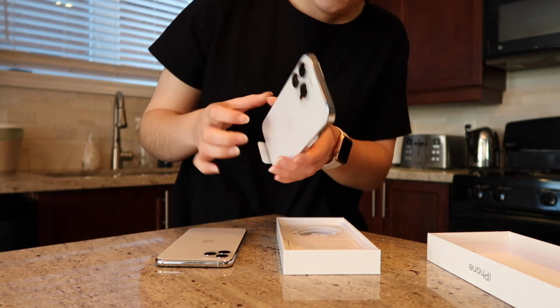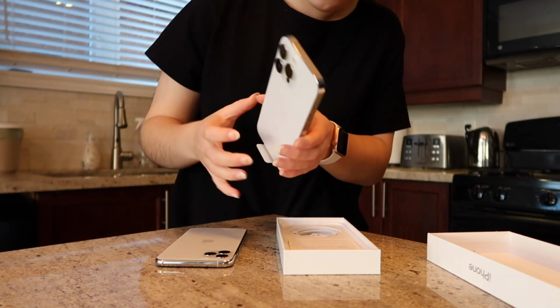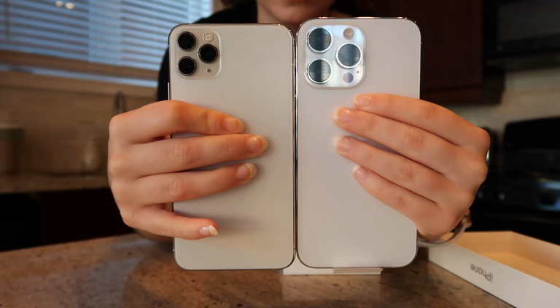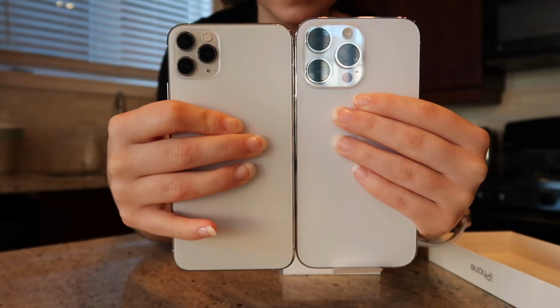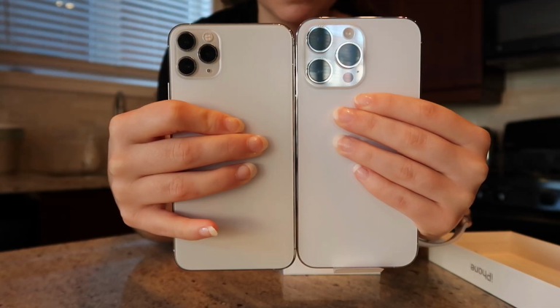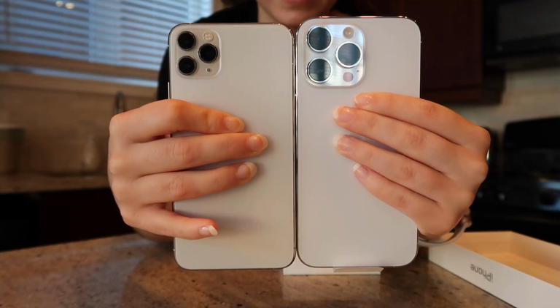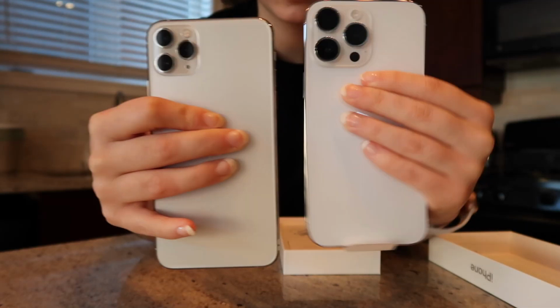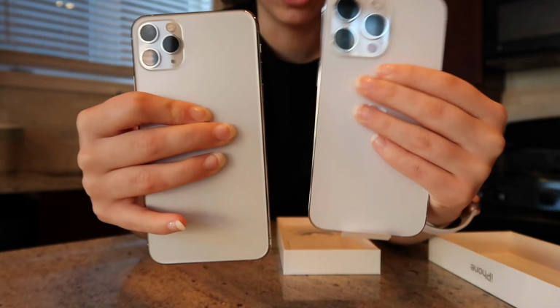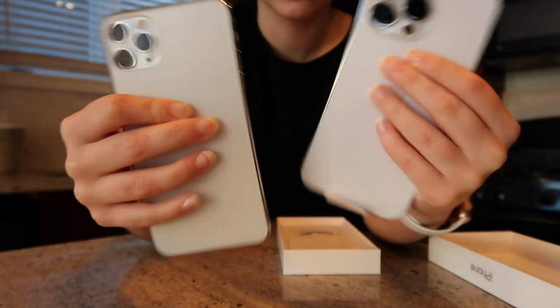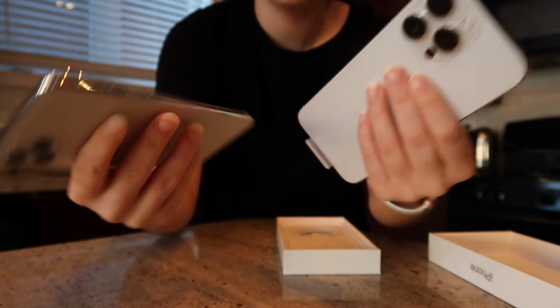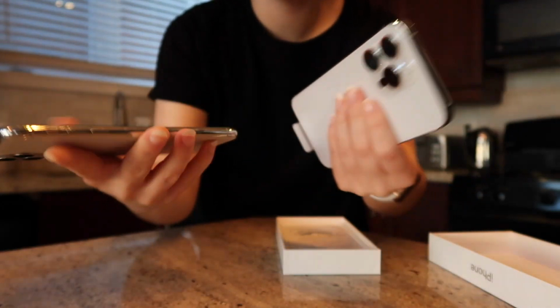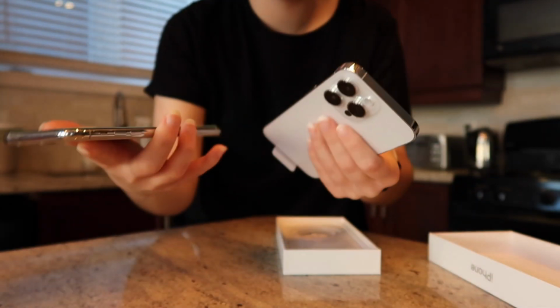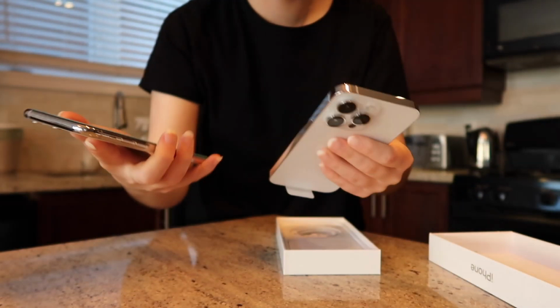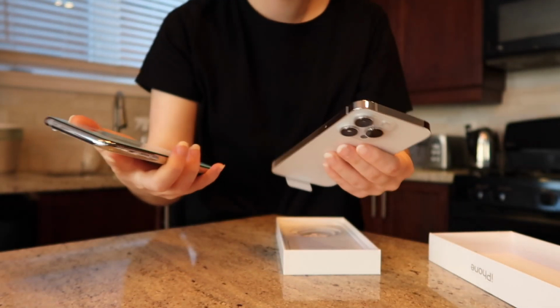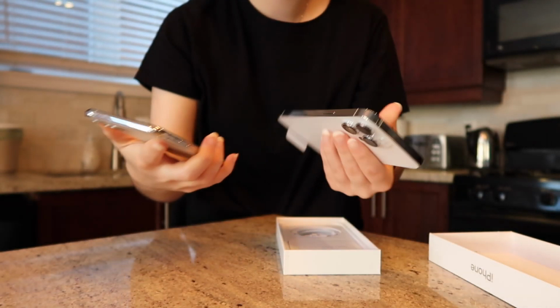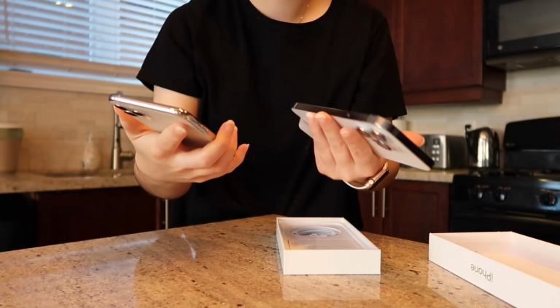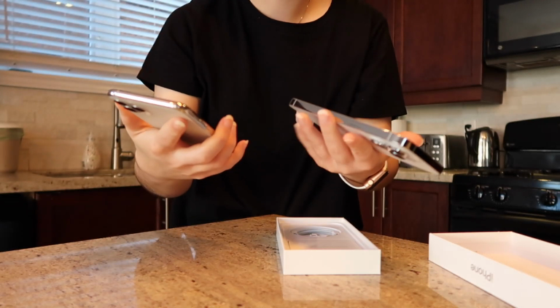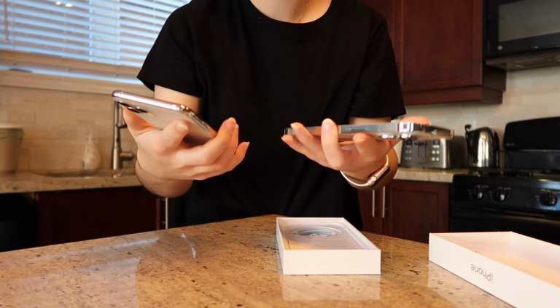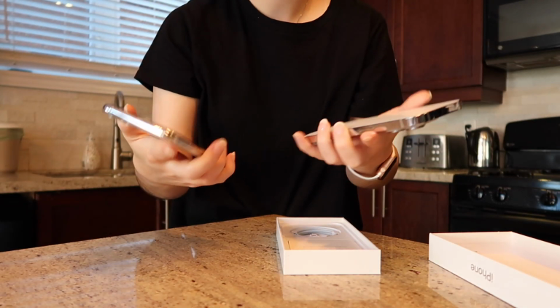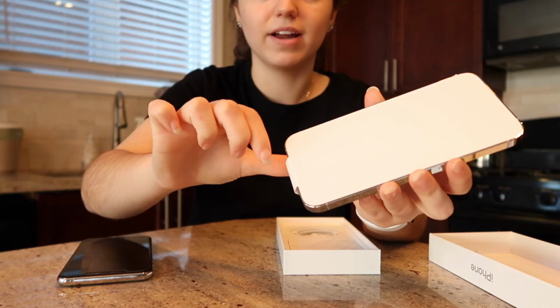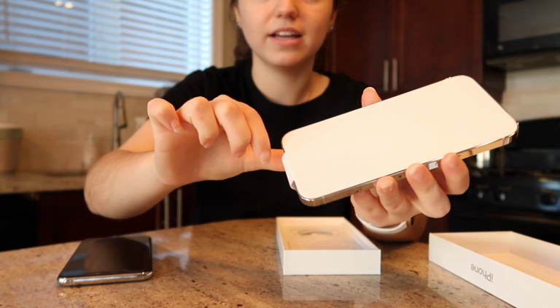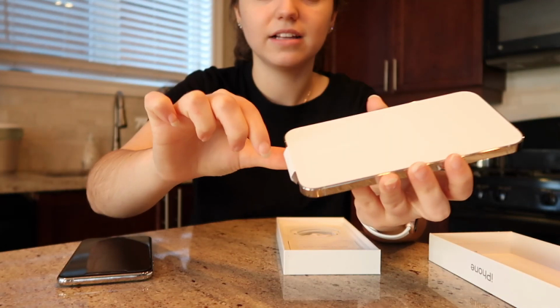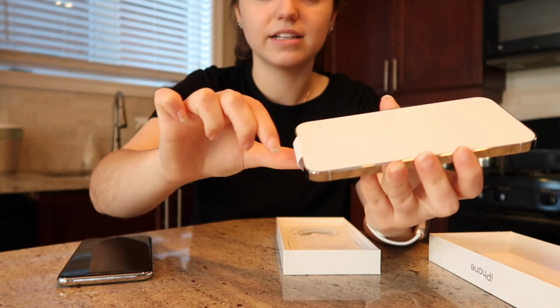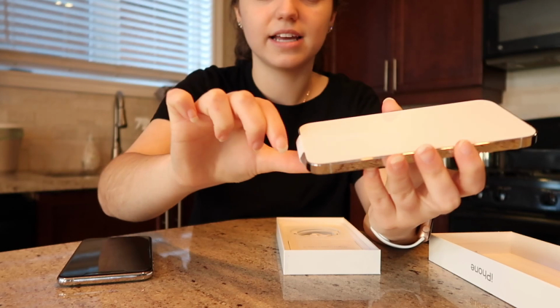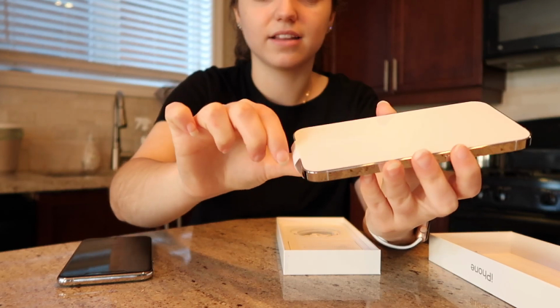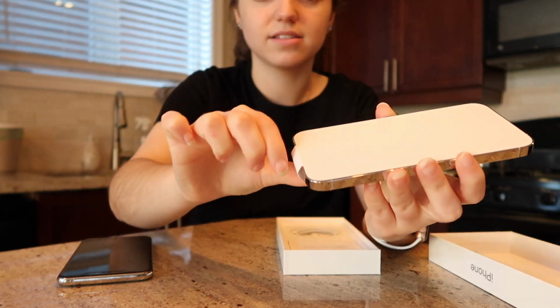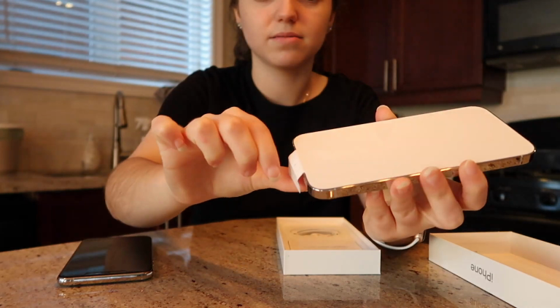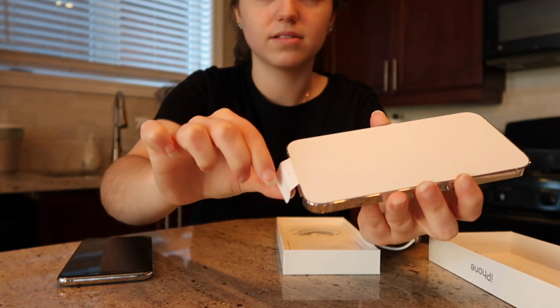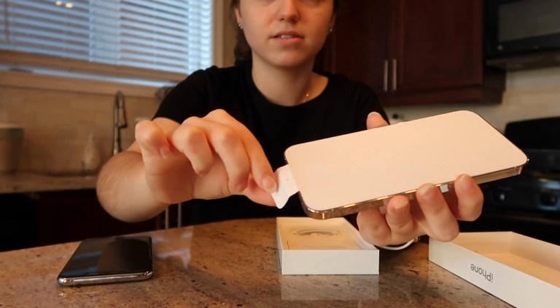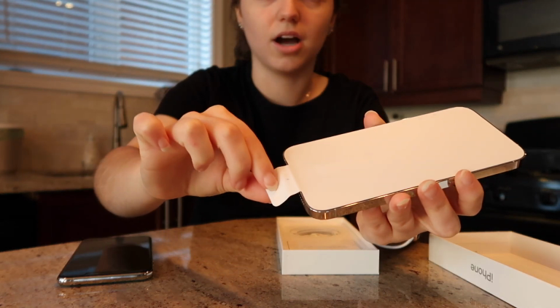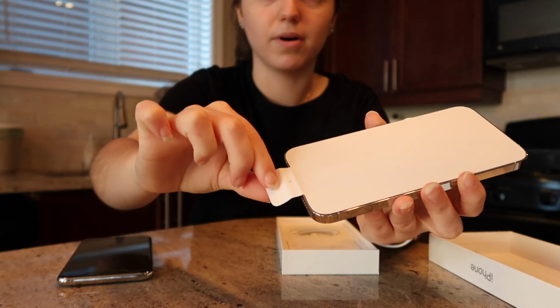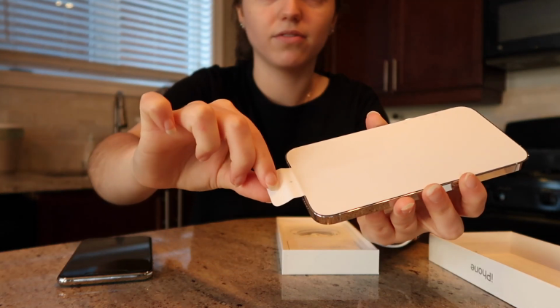You can see it's a bit taller than the new phone. Let's take this top off.